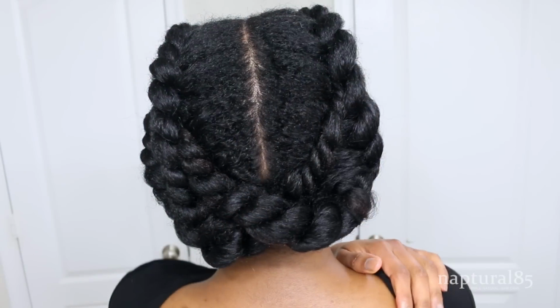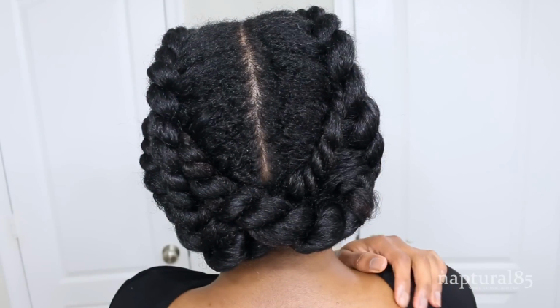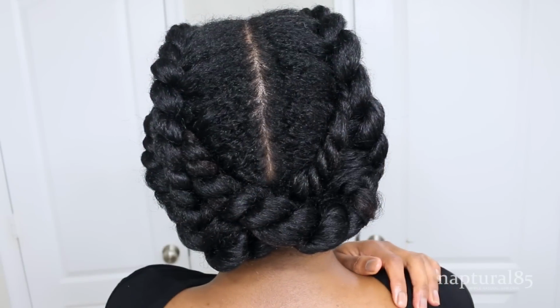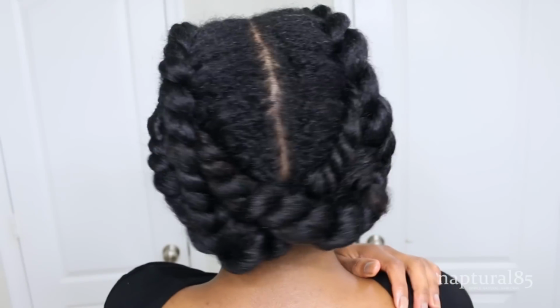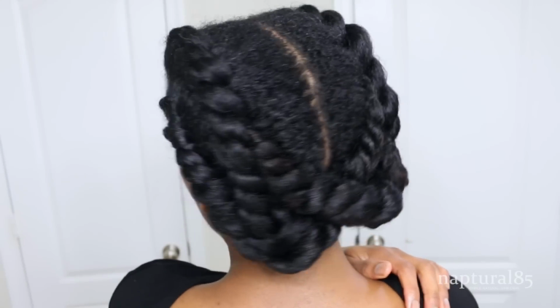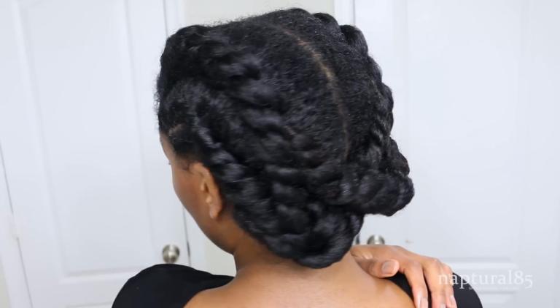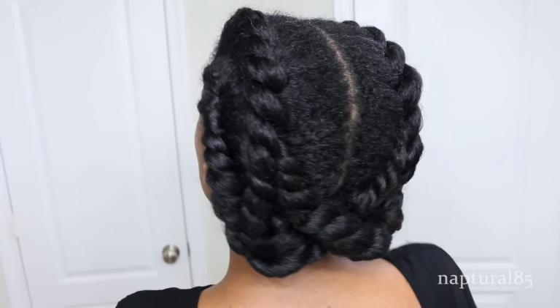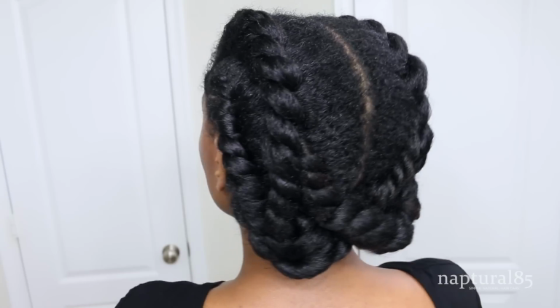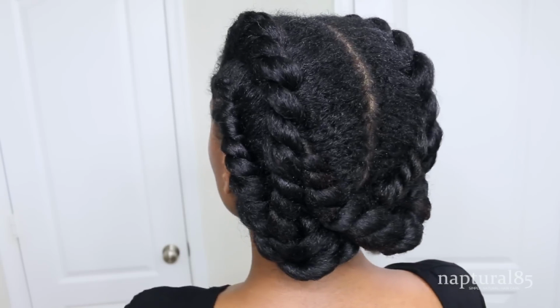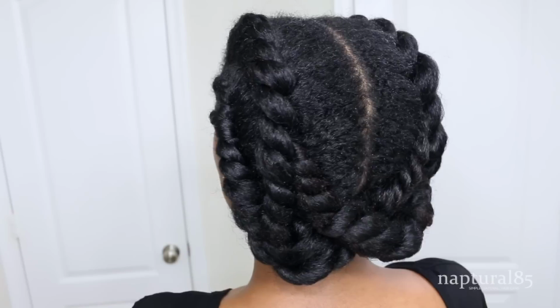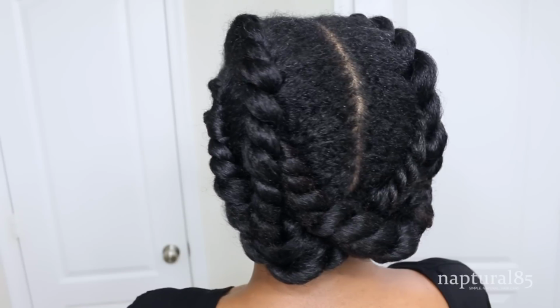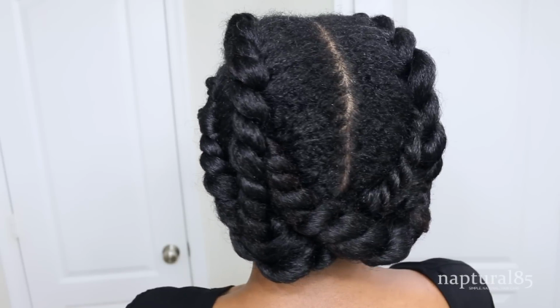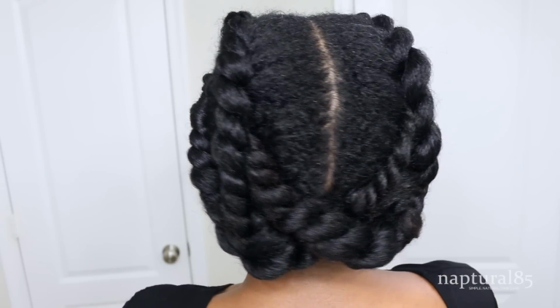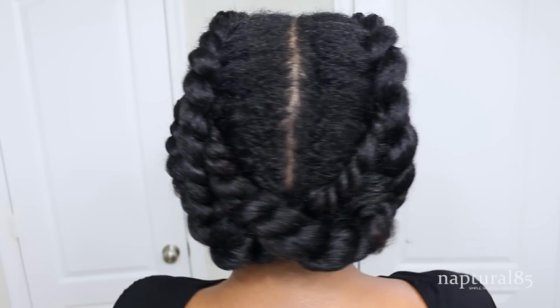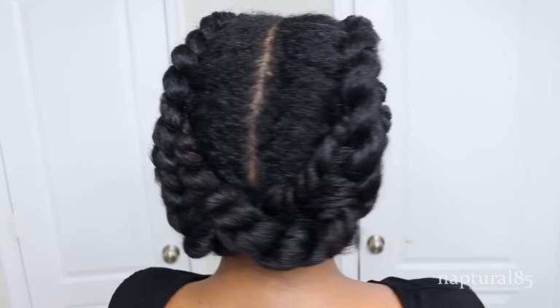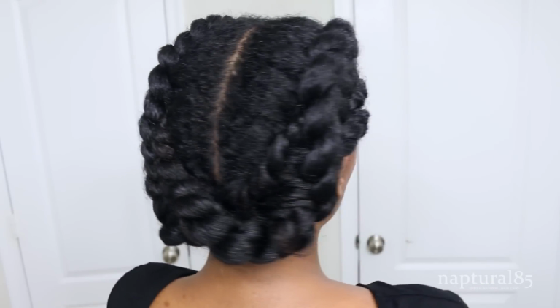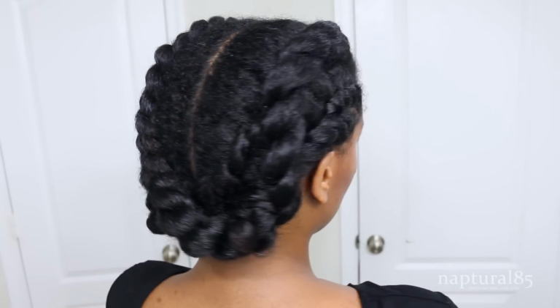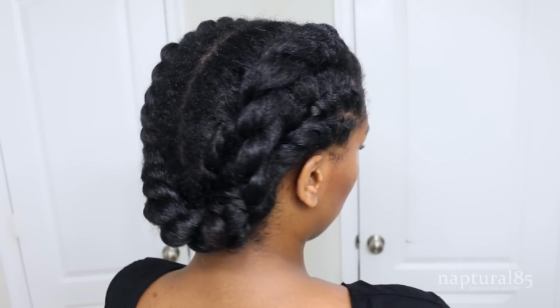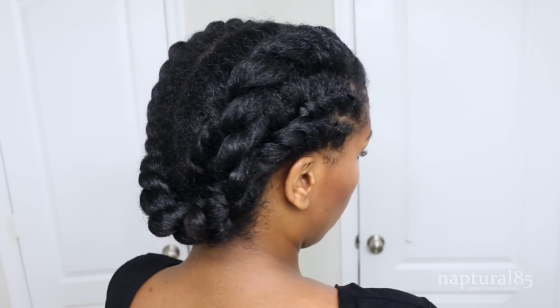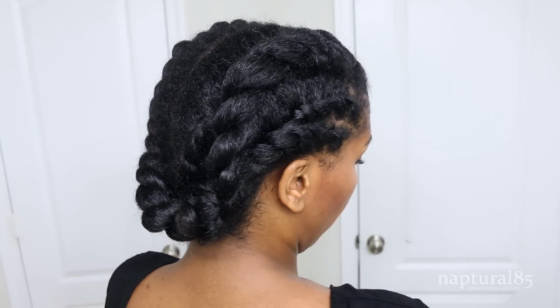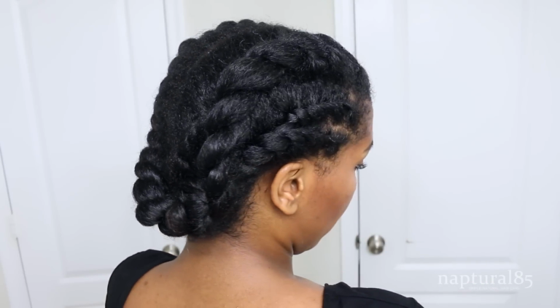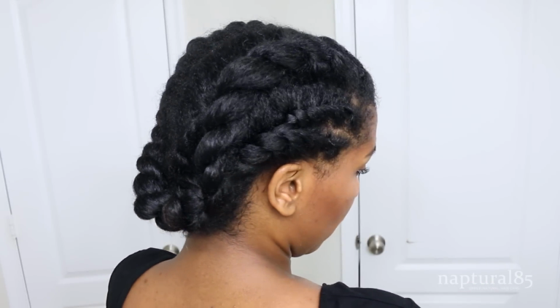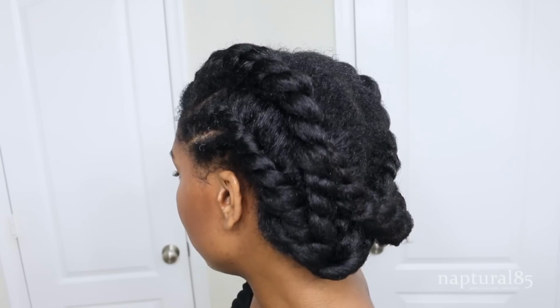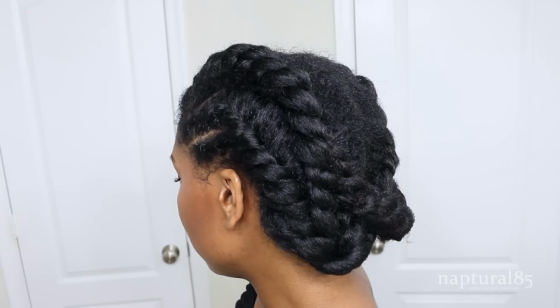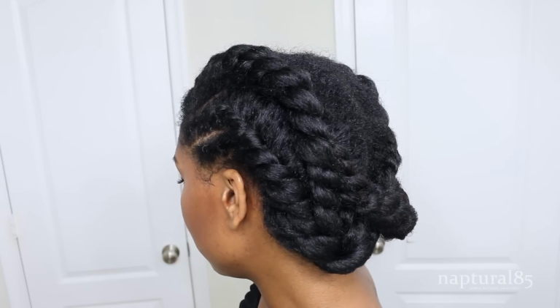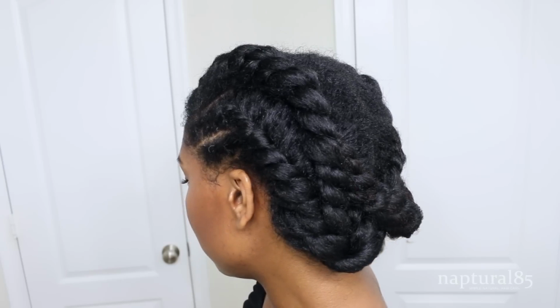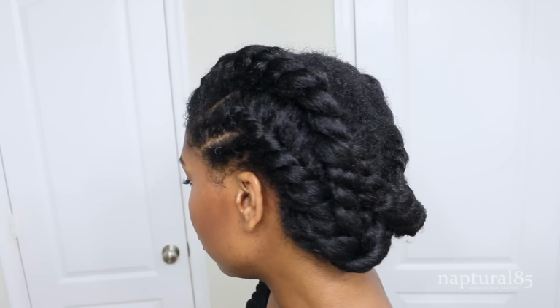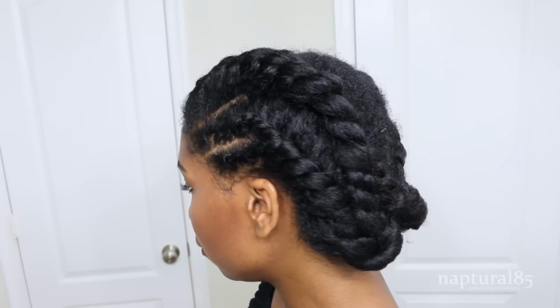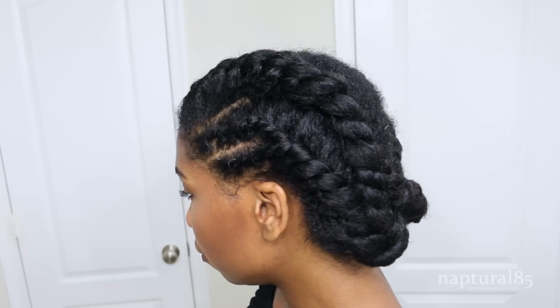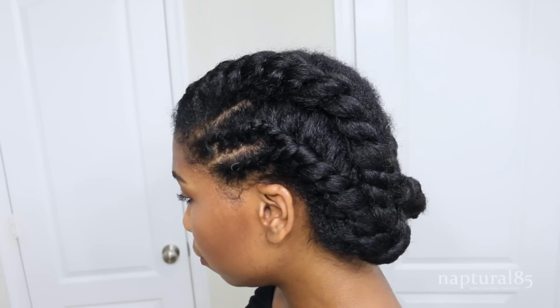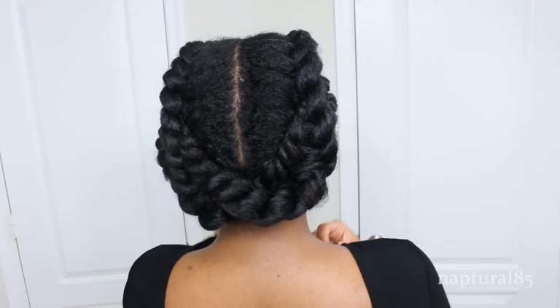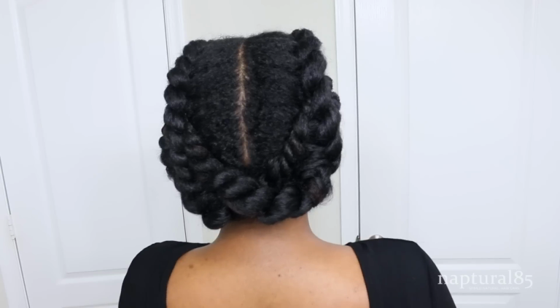And now you have a really classic, formal look that can be dressed up or down. It makes a great style for work.